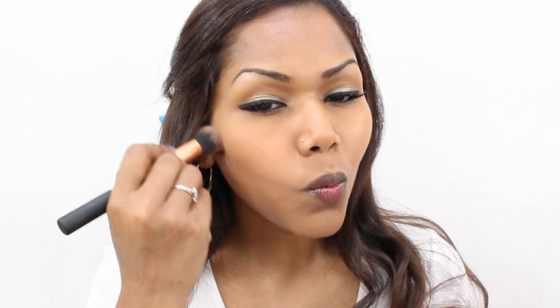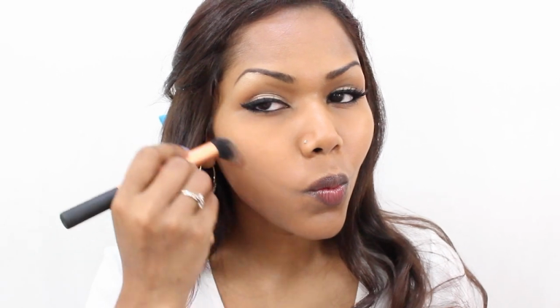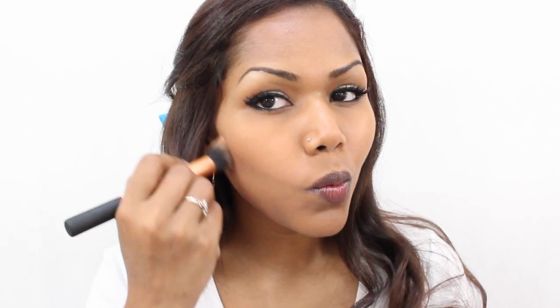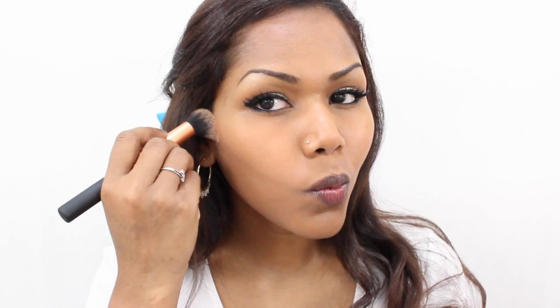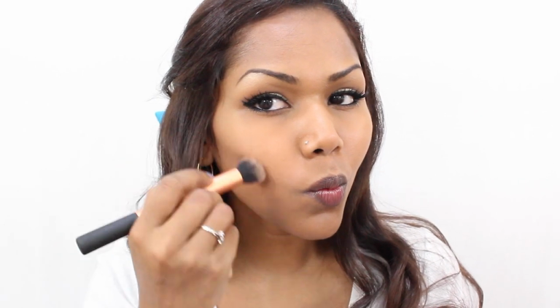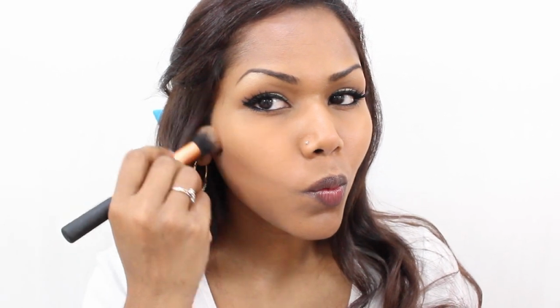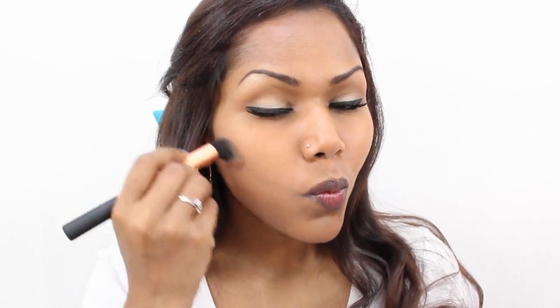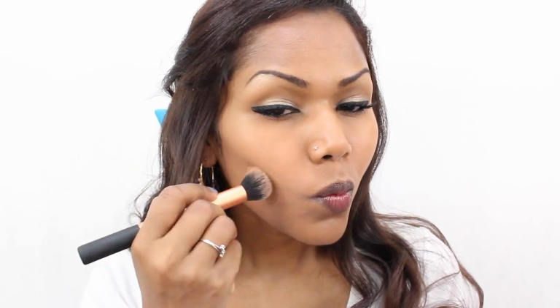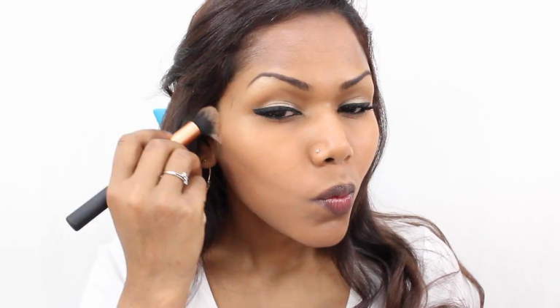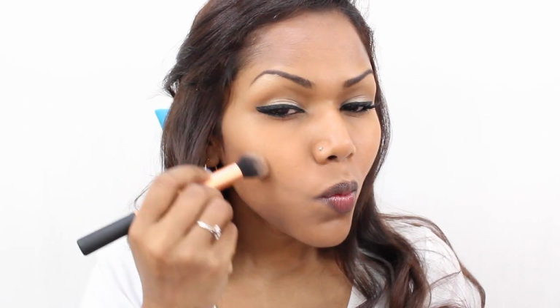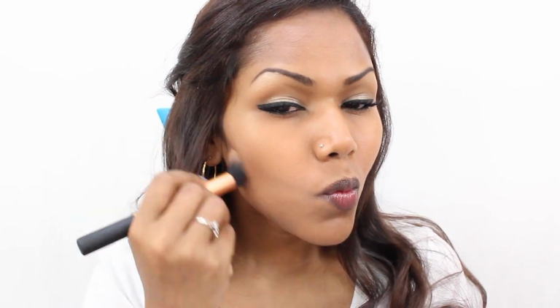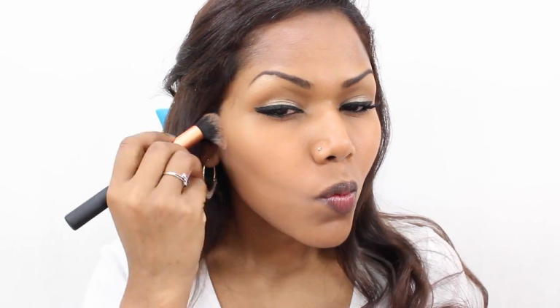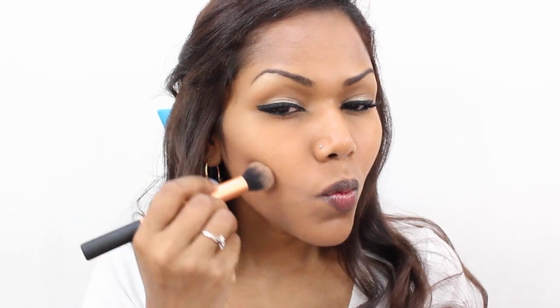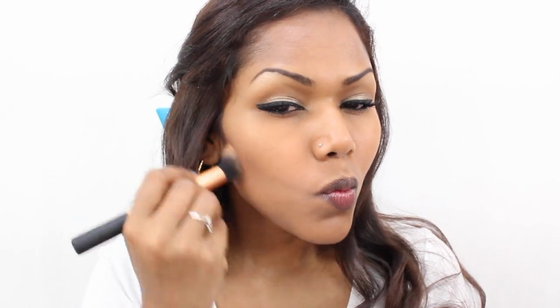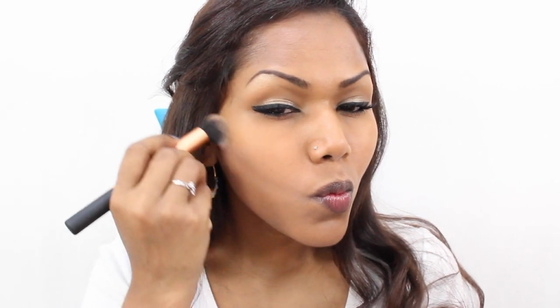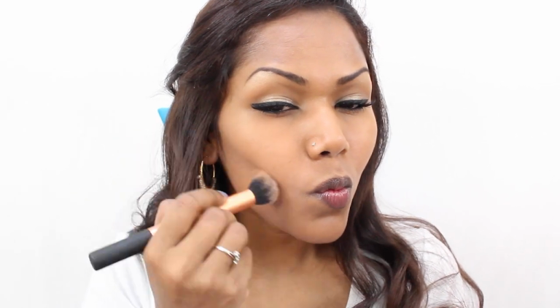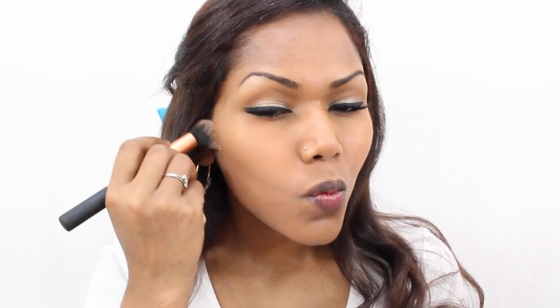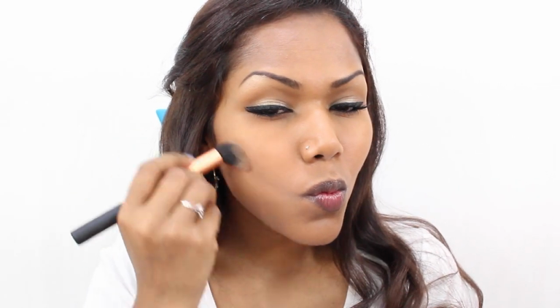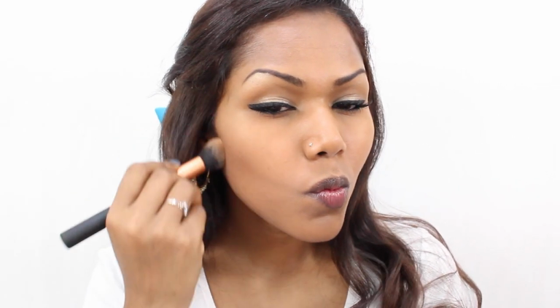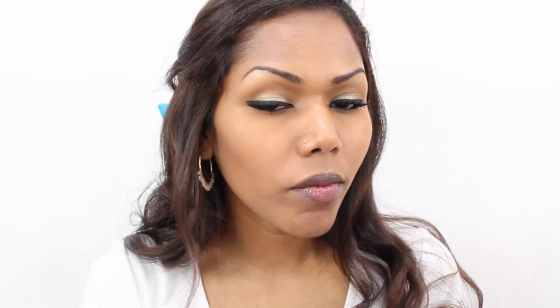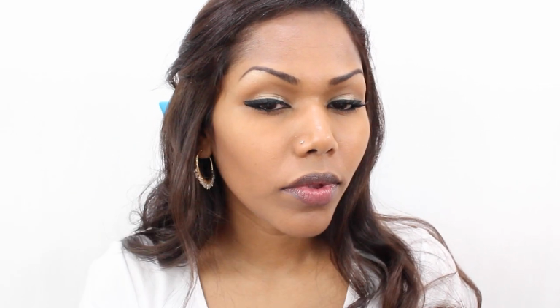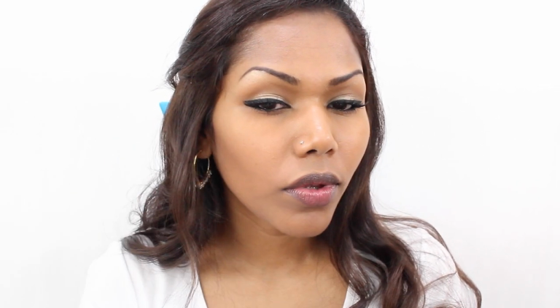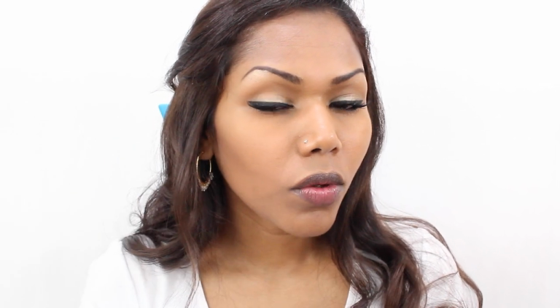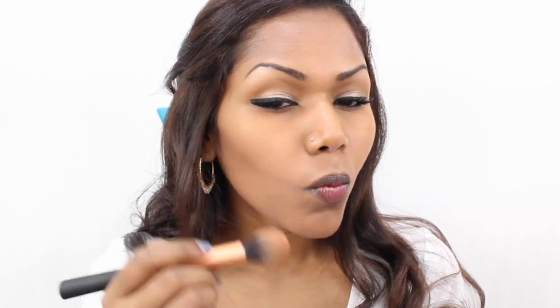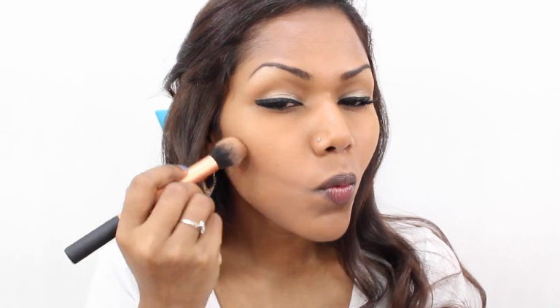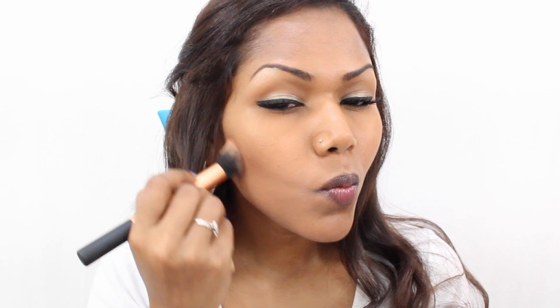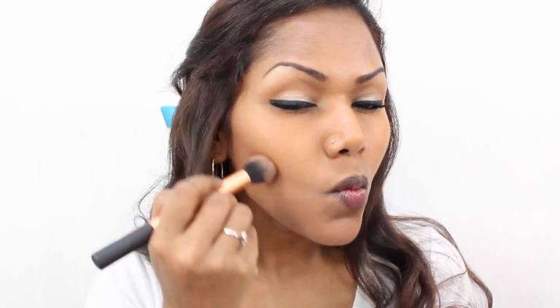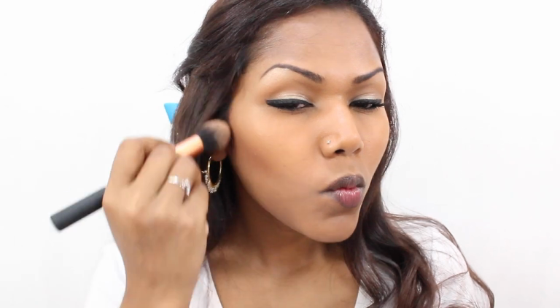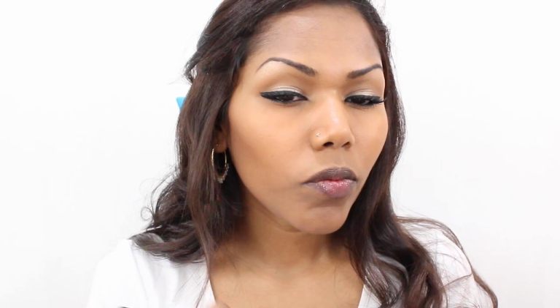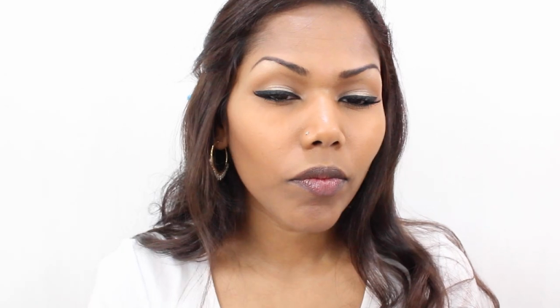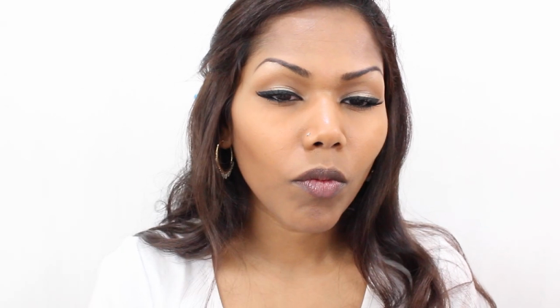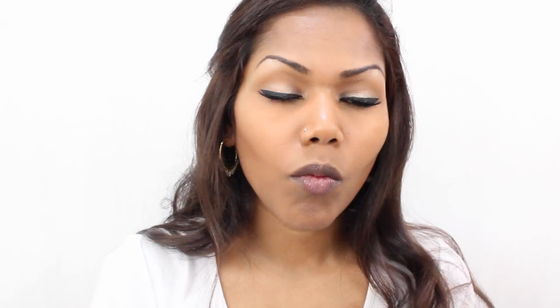This is NYX Matte Bronzer in medium, and I'm going to do a bit of contouring onto the sides of my cheeks, the temples, and also my jawline.